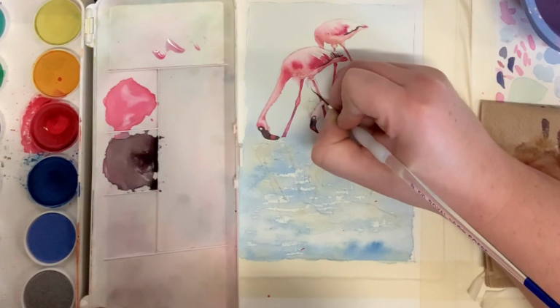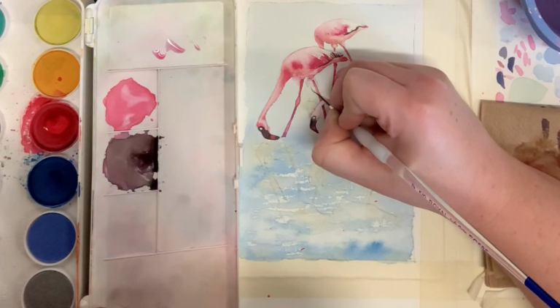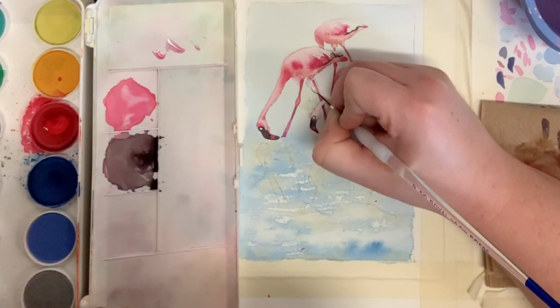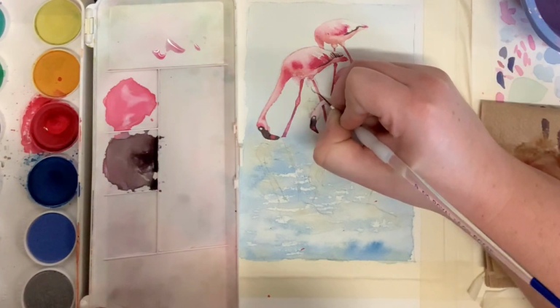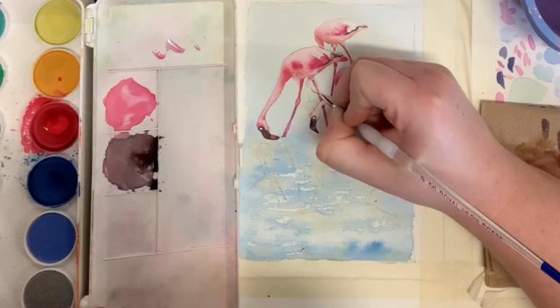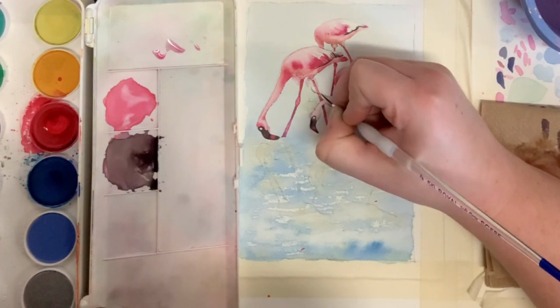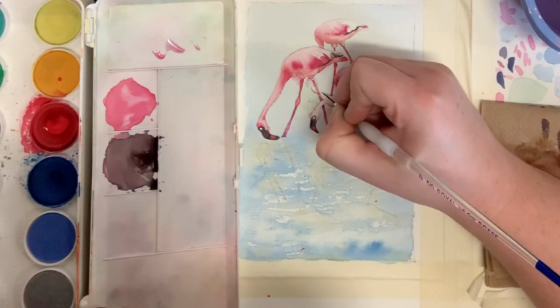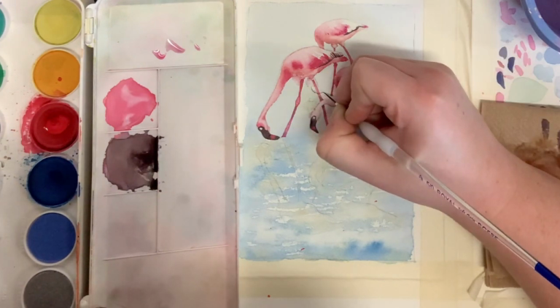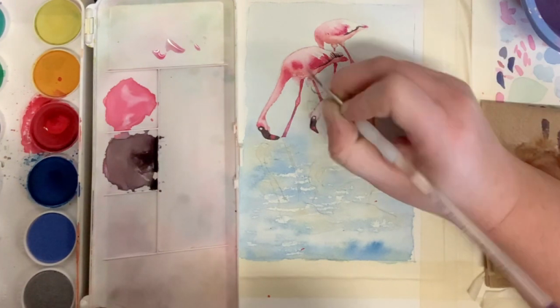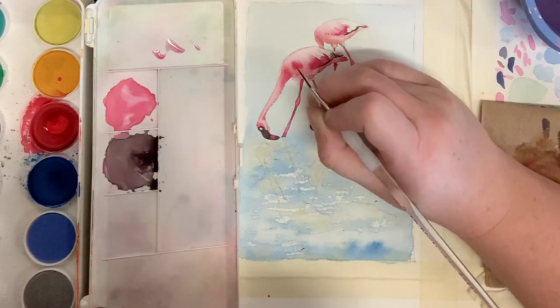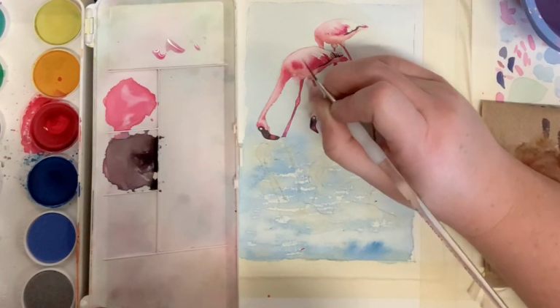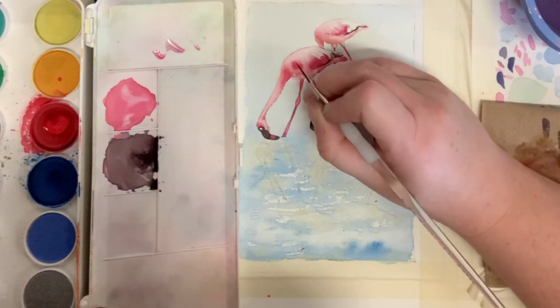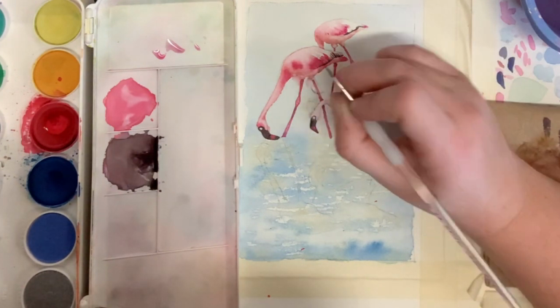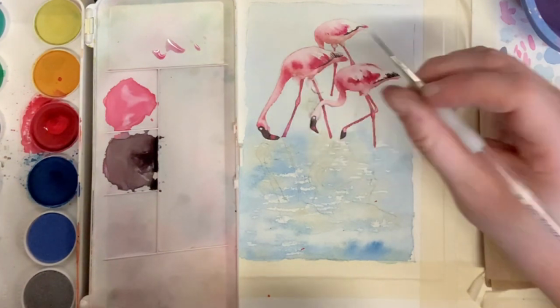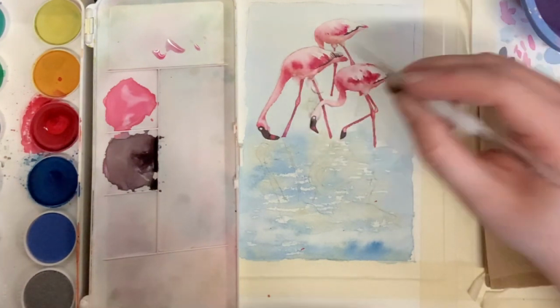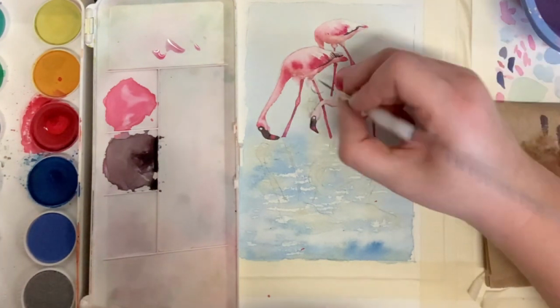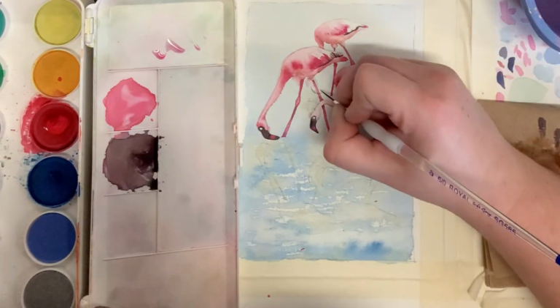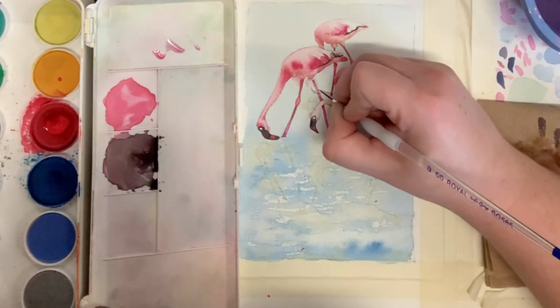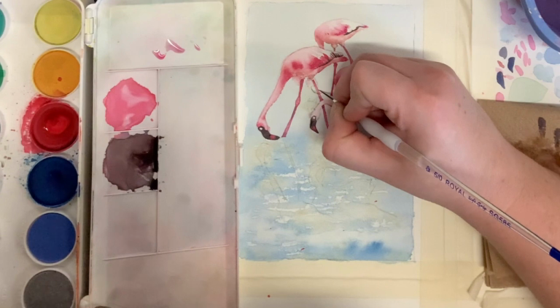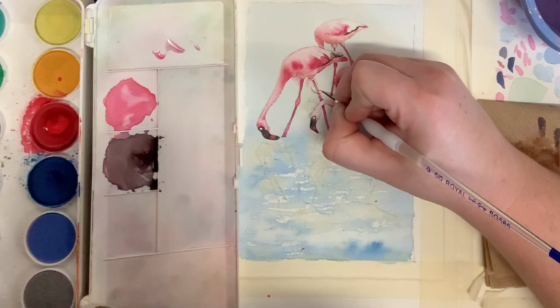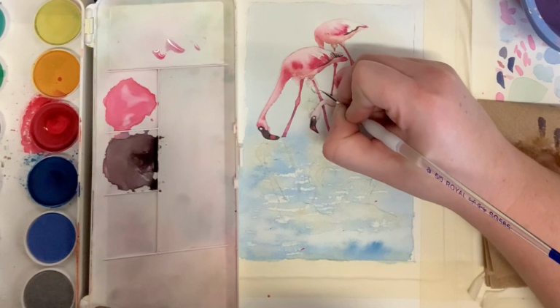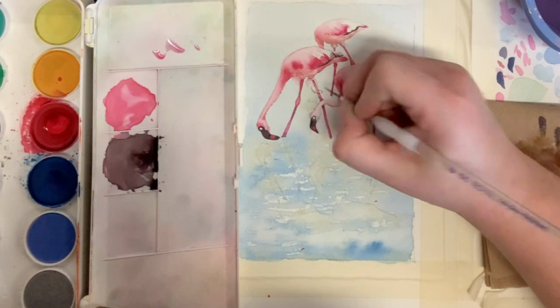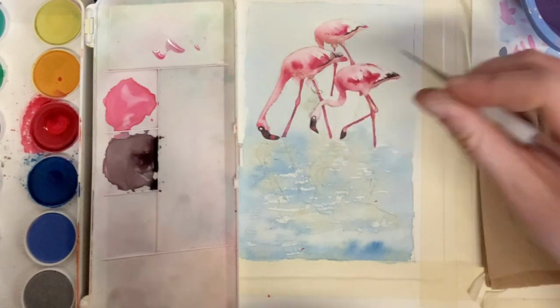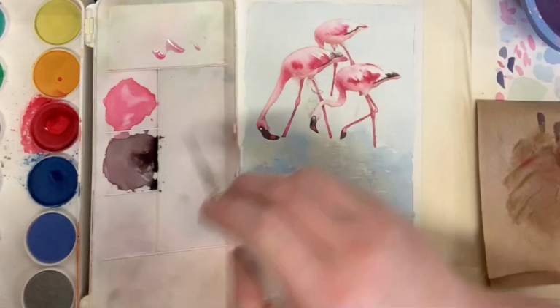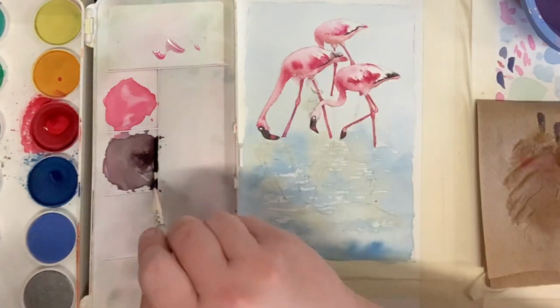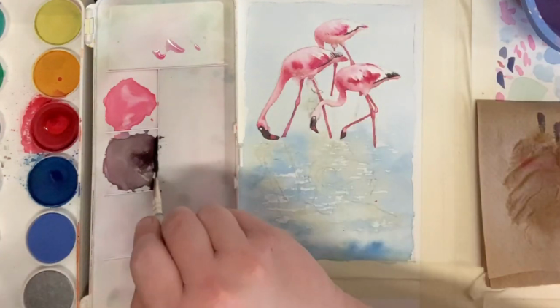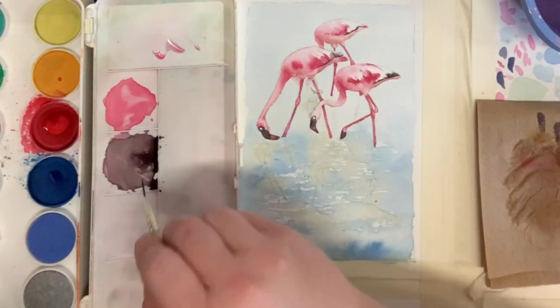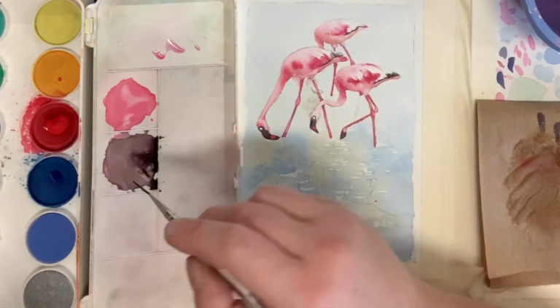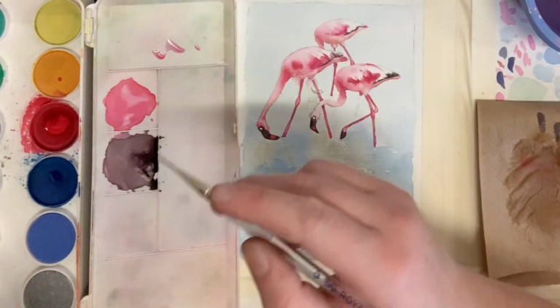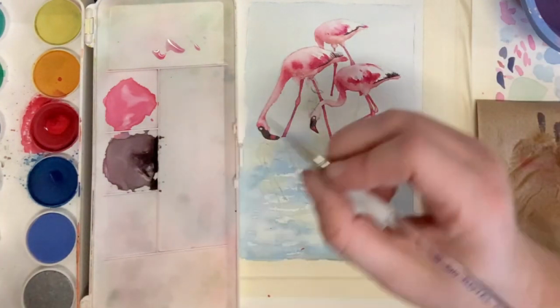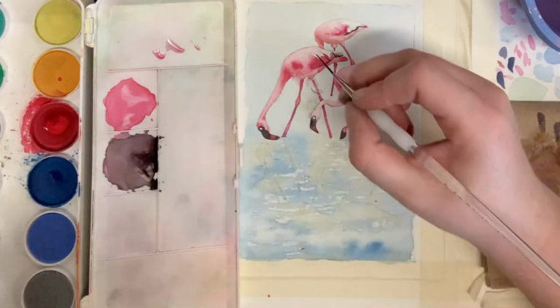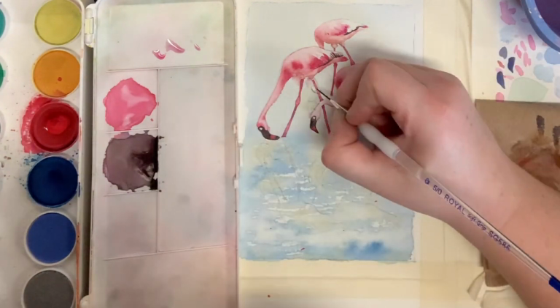Once that head is dry, feel free to paint in the beak and the flamingo way in the back.